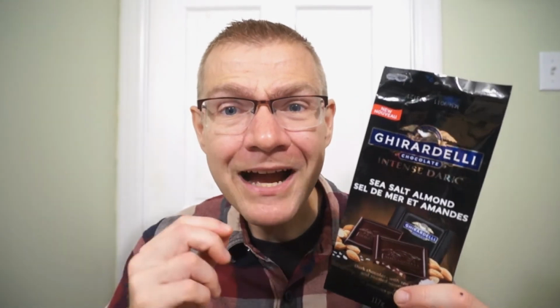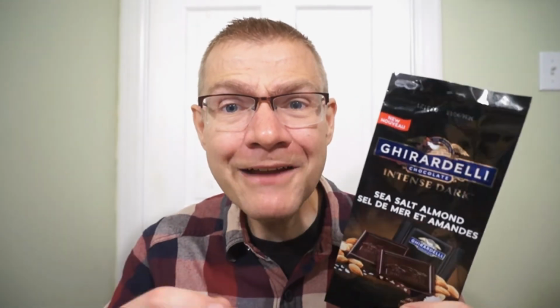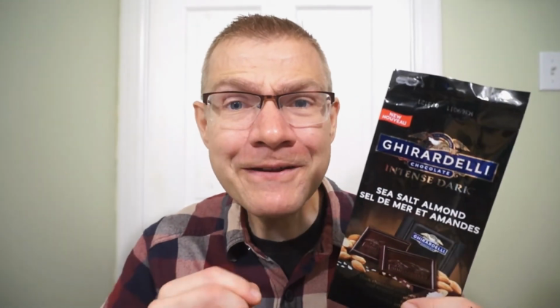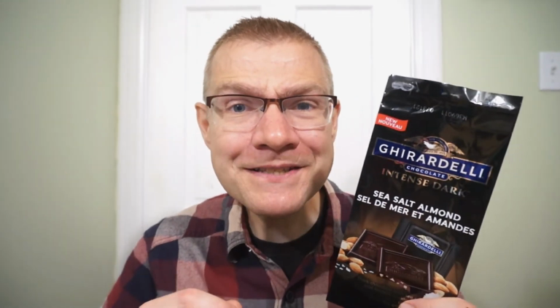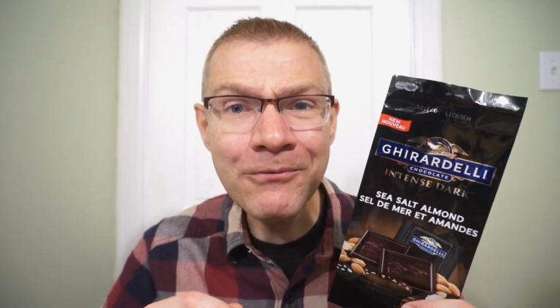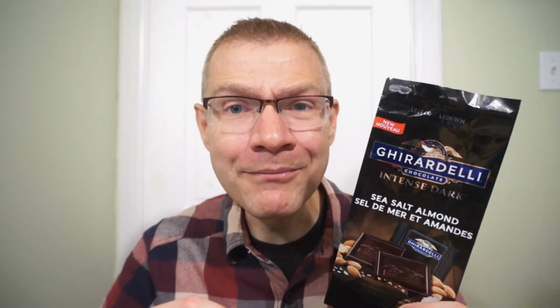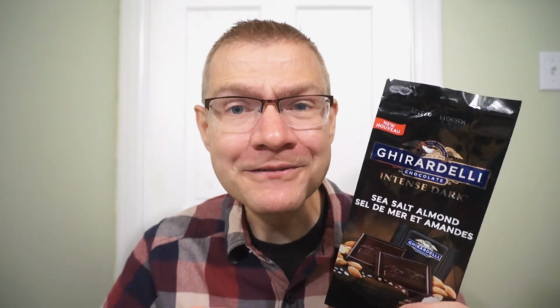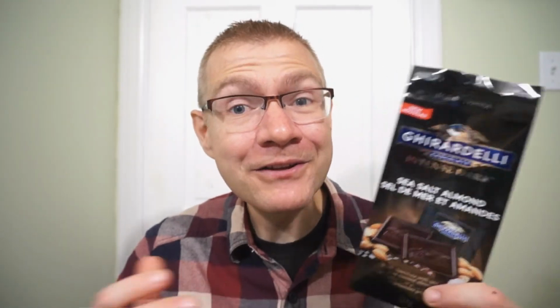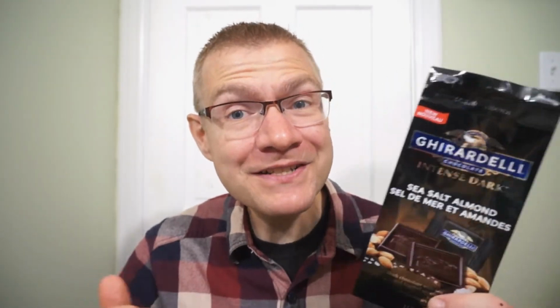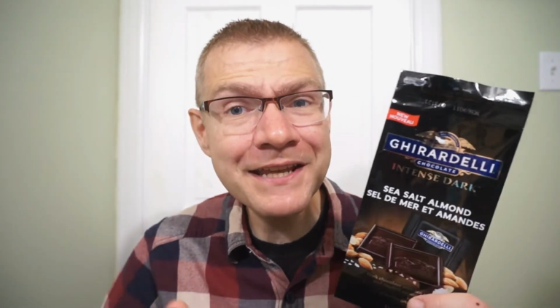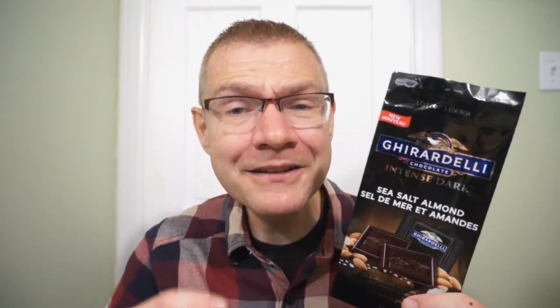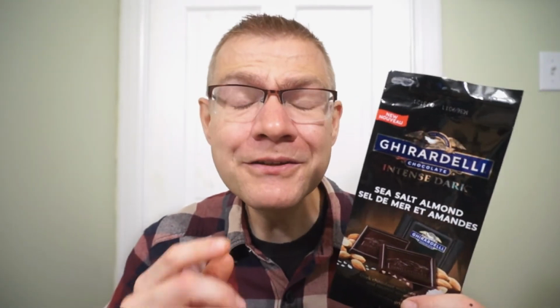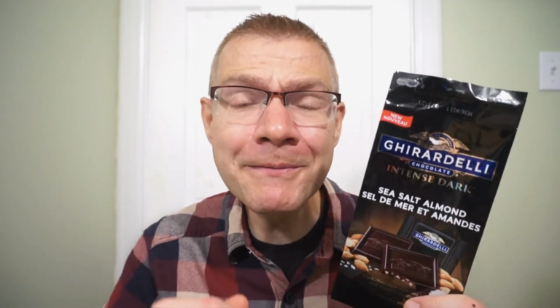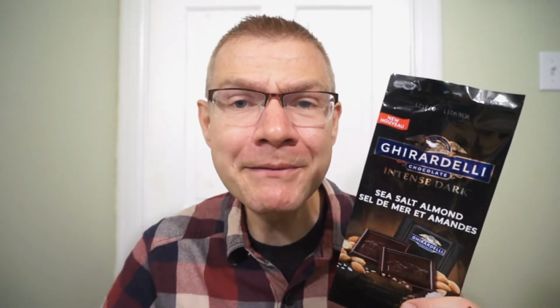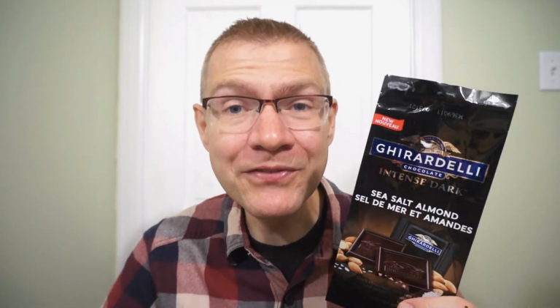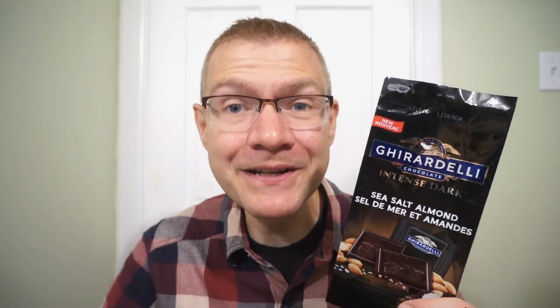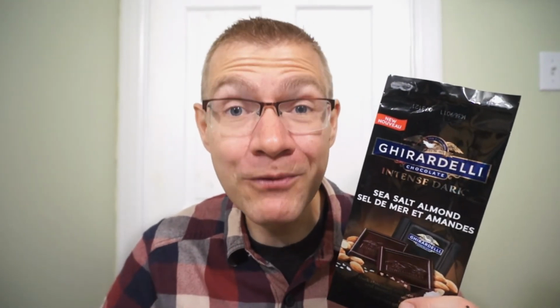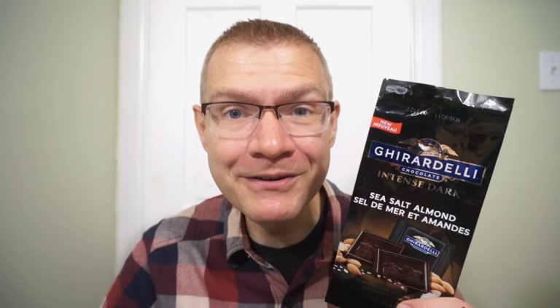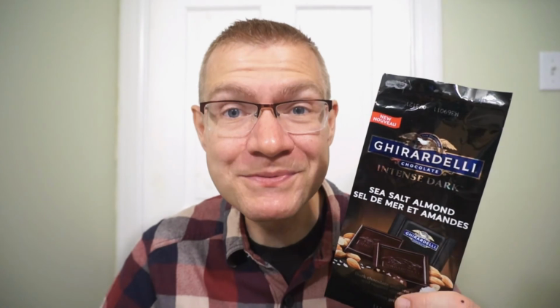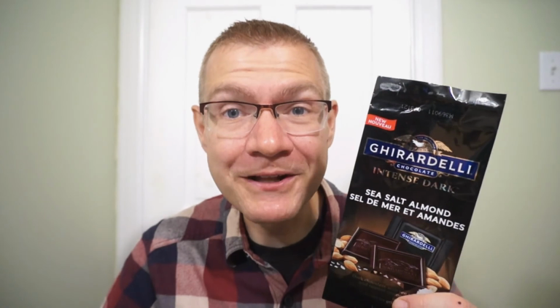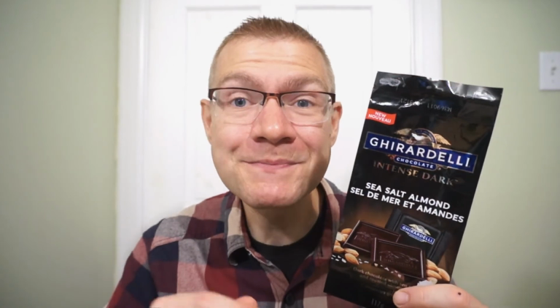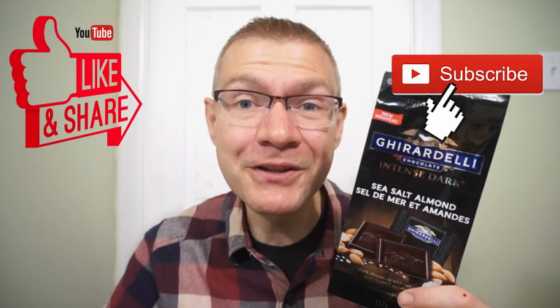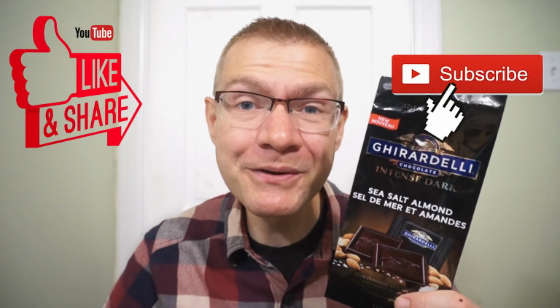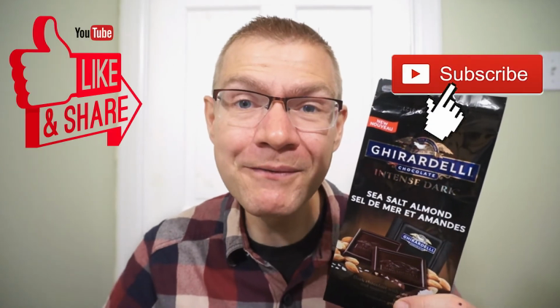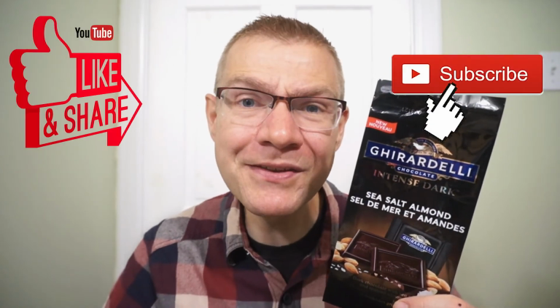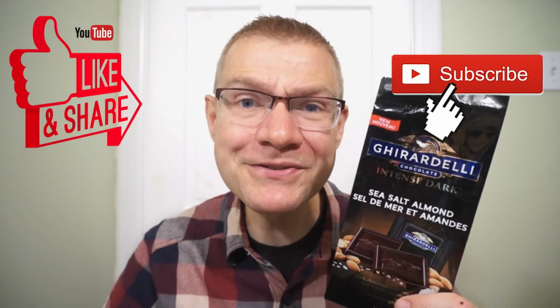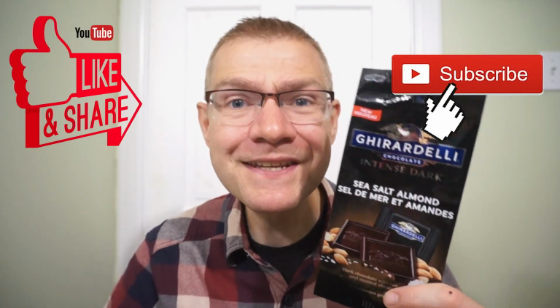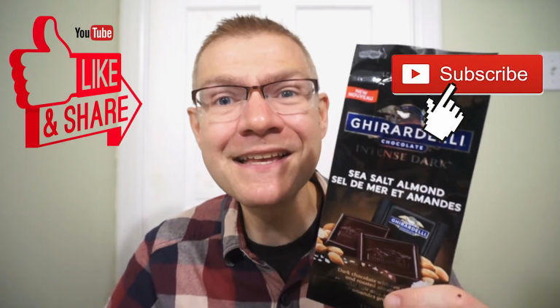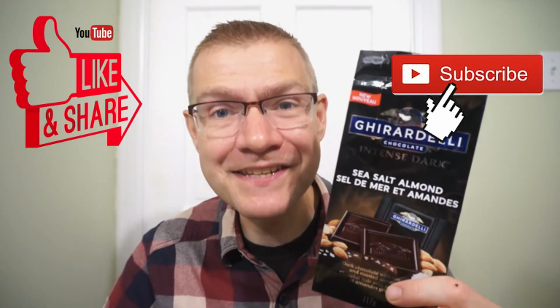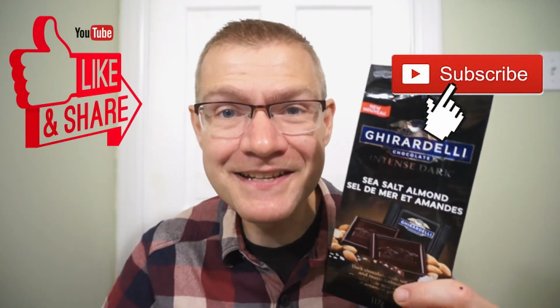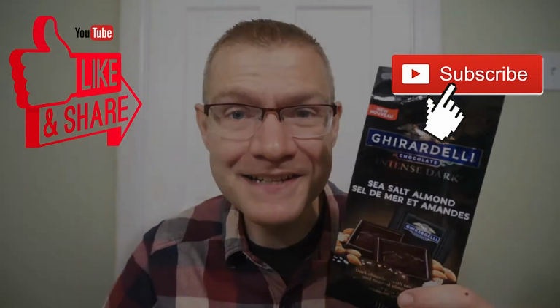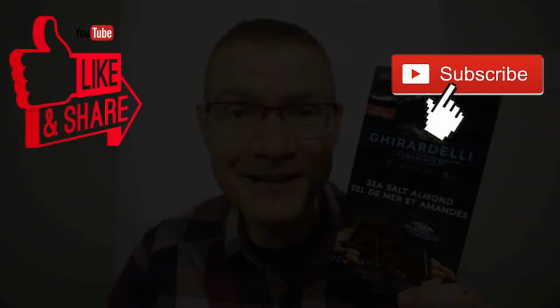I found this at Walmart. Across Canada, you might be able to find it at Walmart as well. But another quick Ron review — see you guys next time.